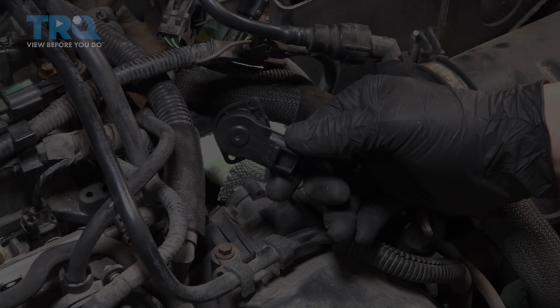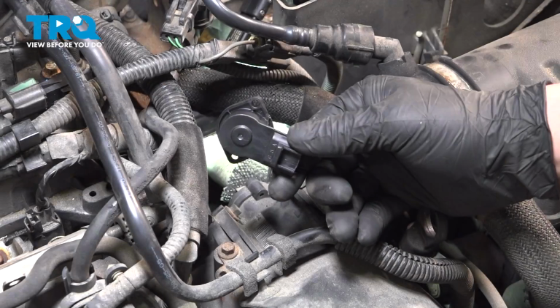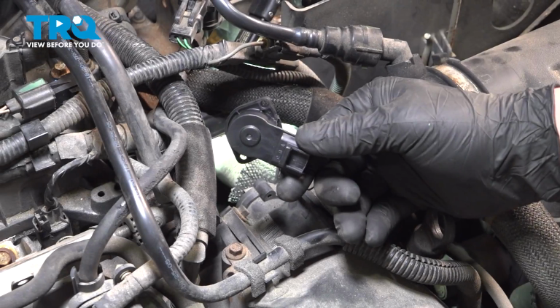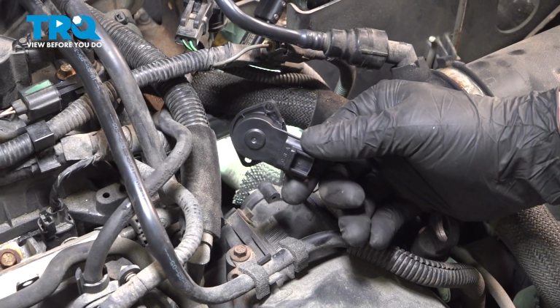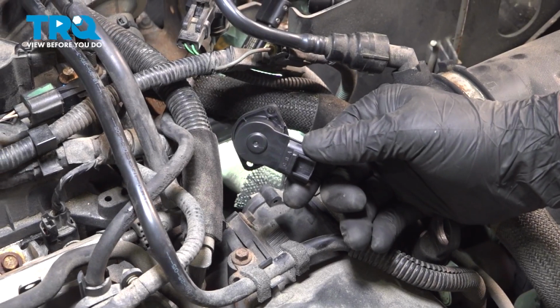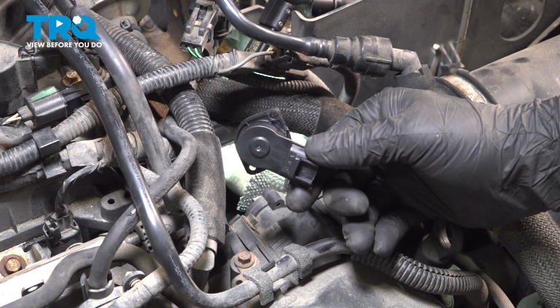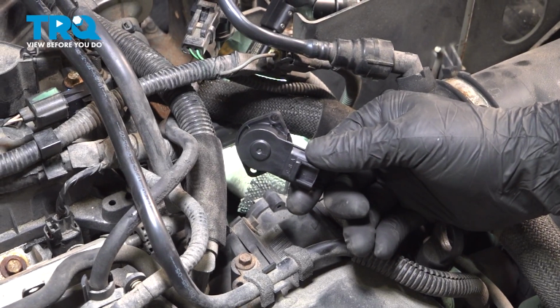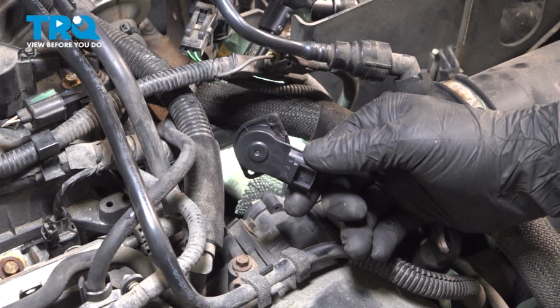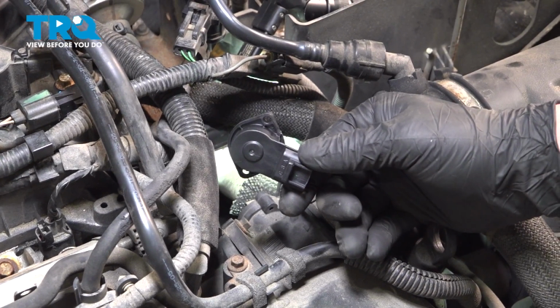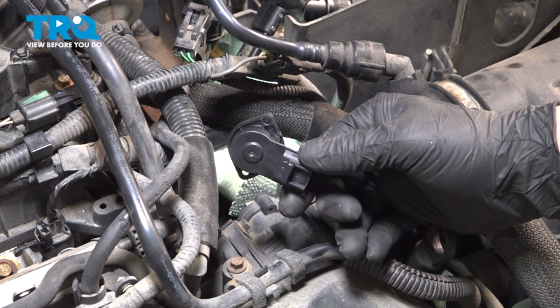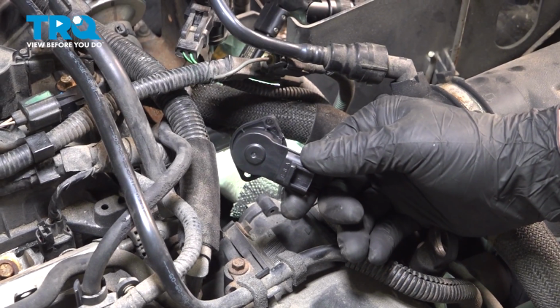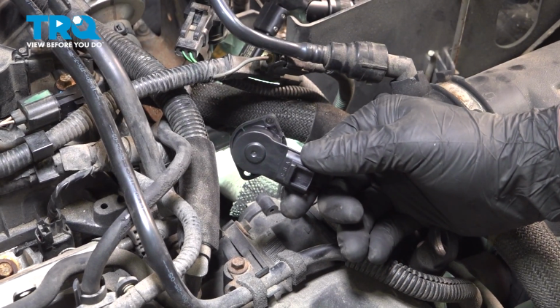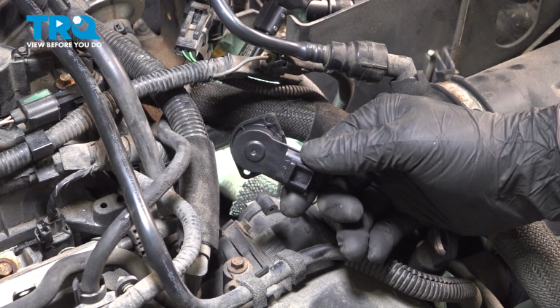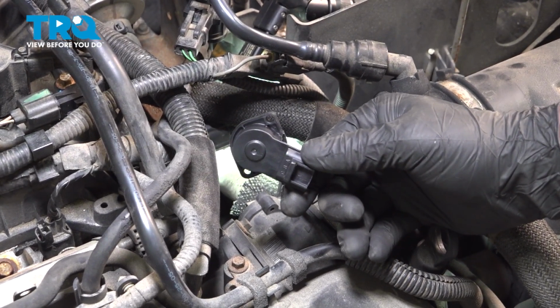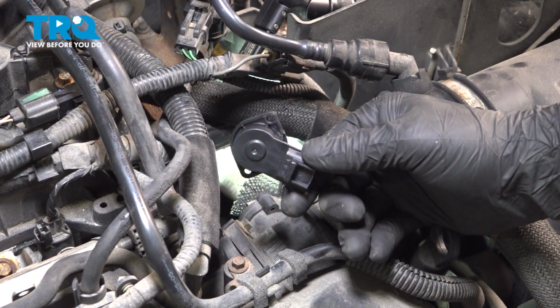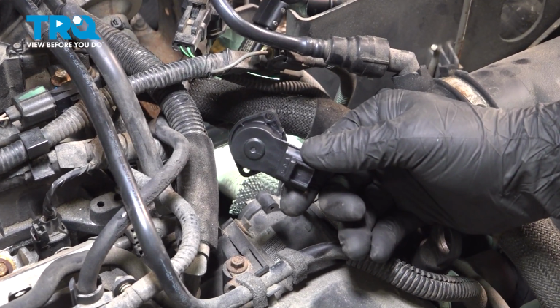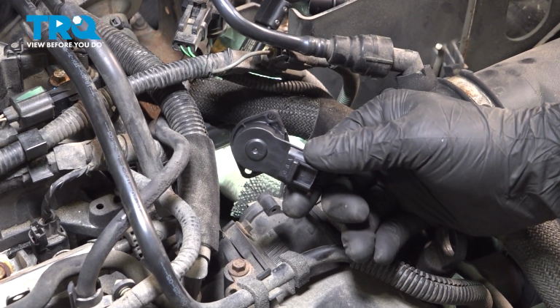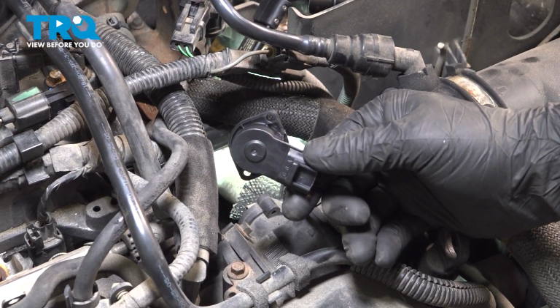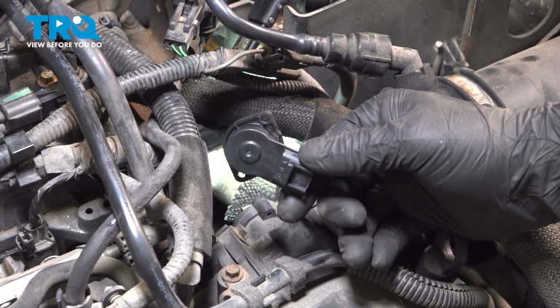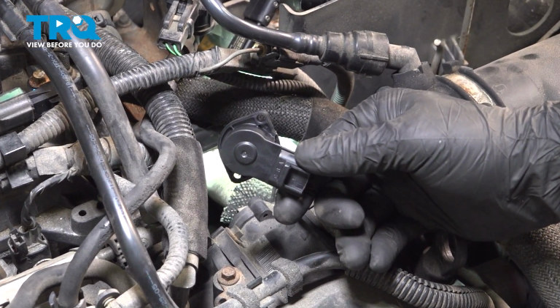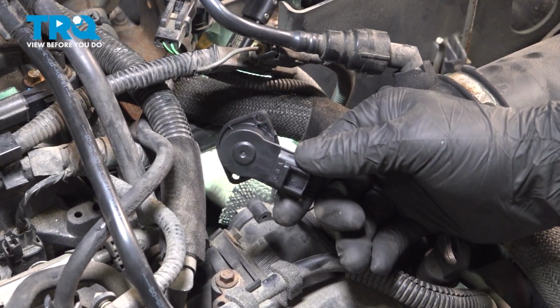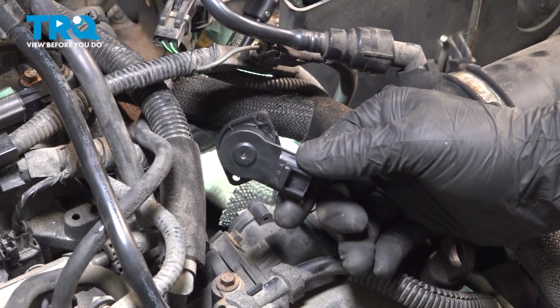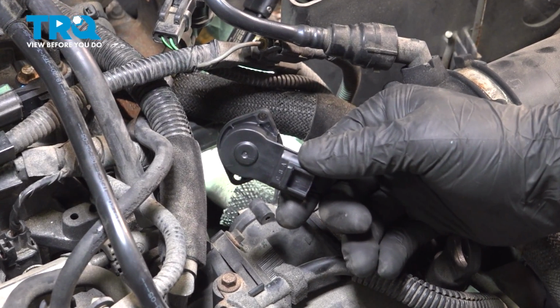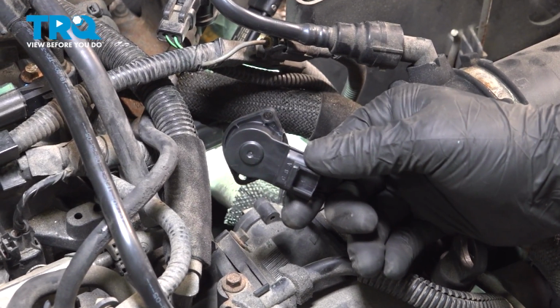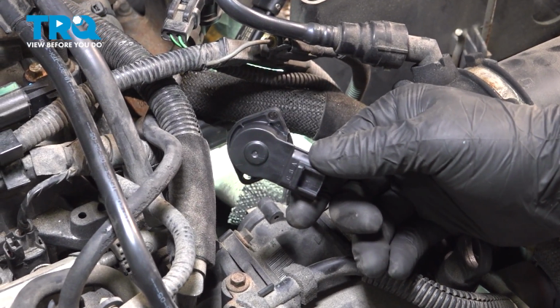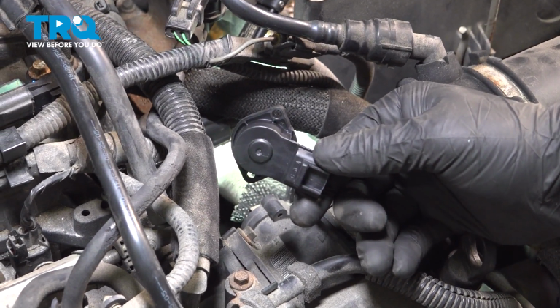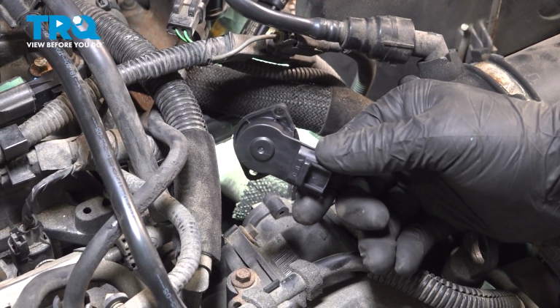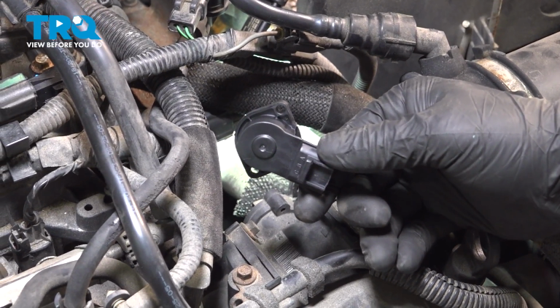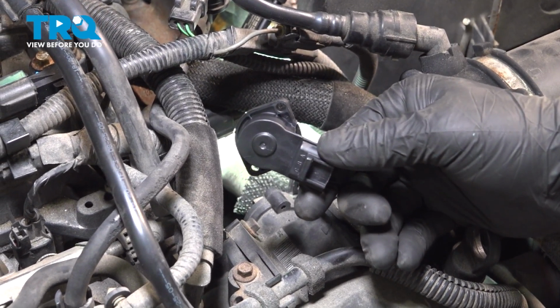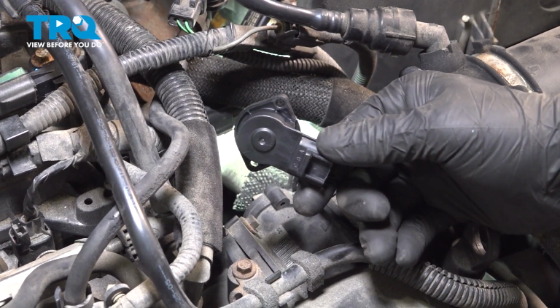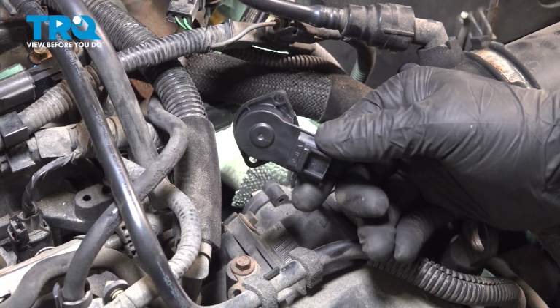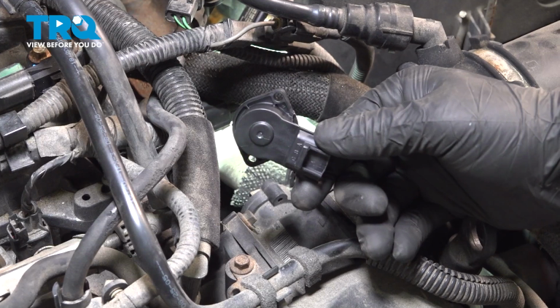In this video, we're going to show you how to replace a throttle position sensor on your Ford Focus. Let's get started.